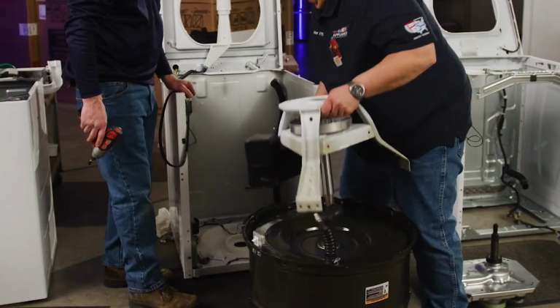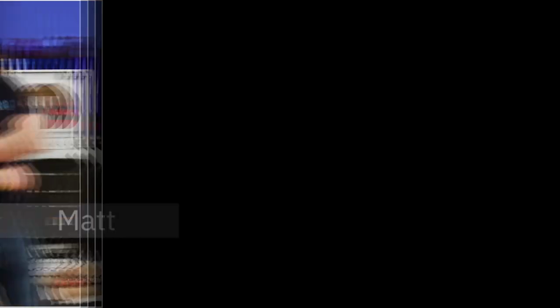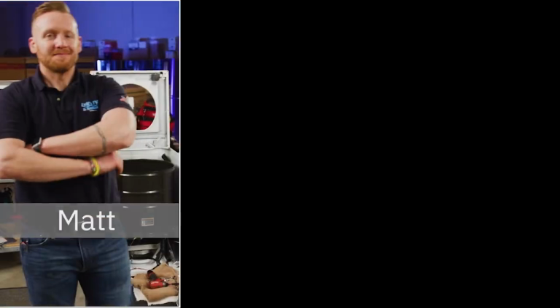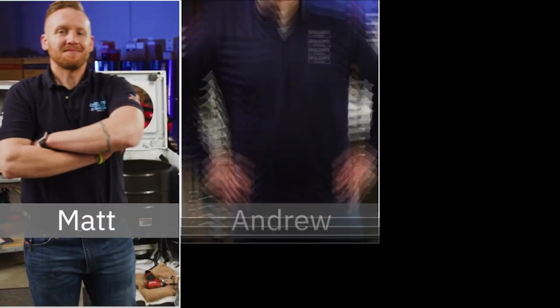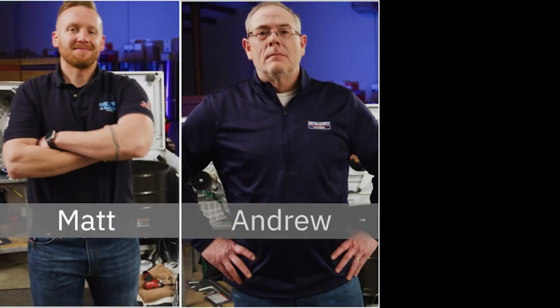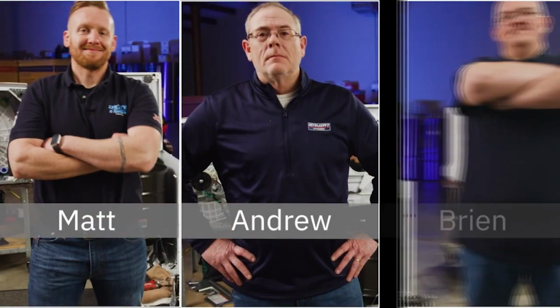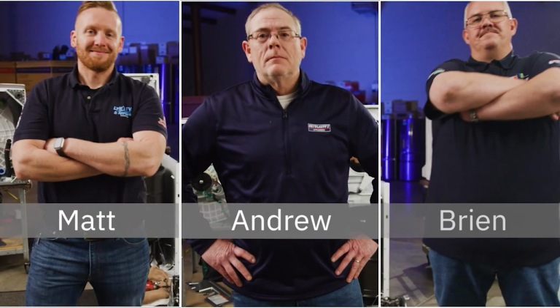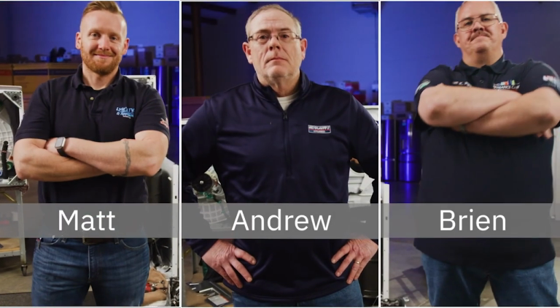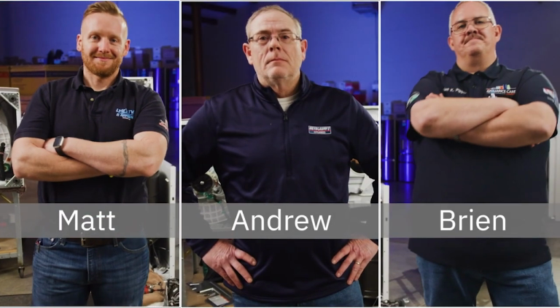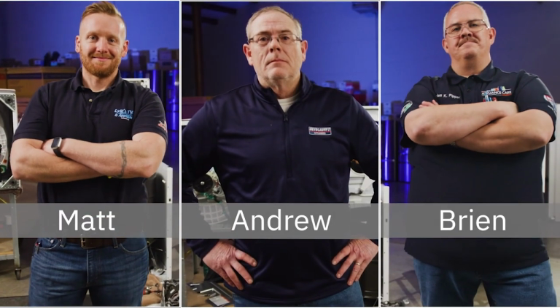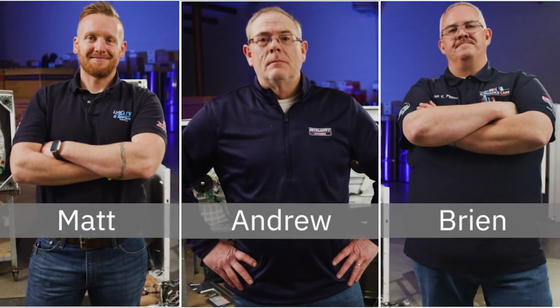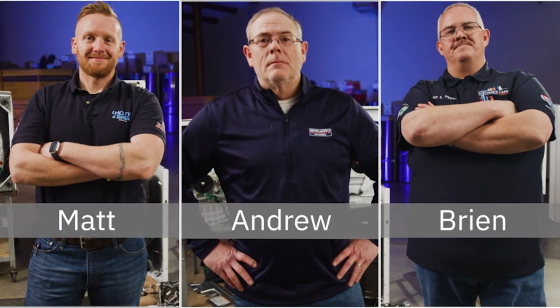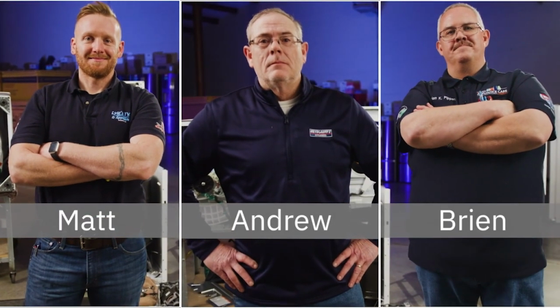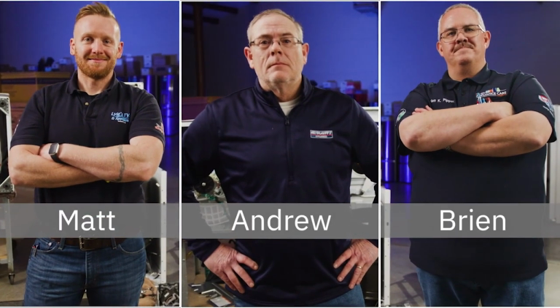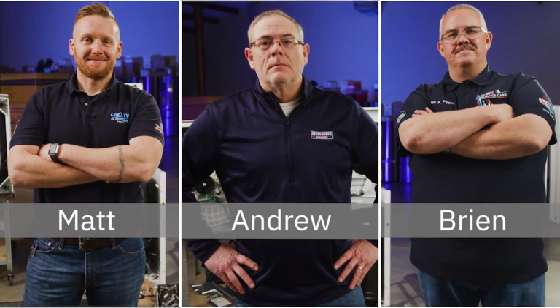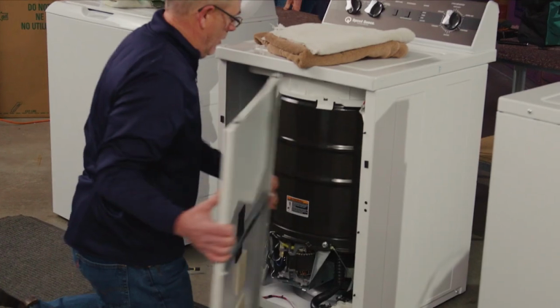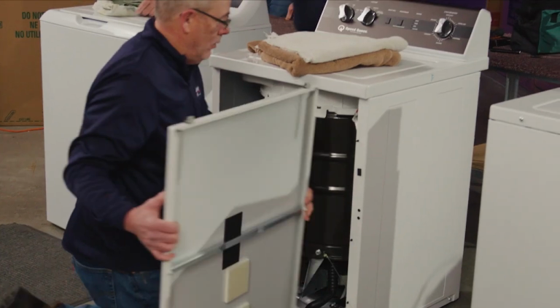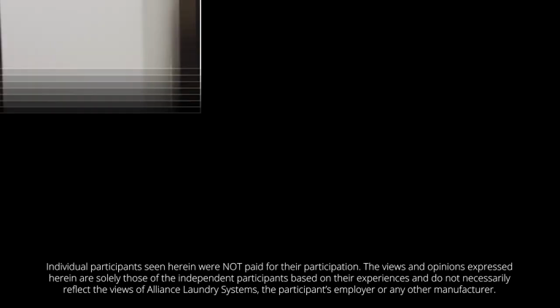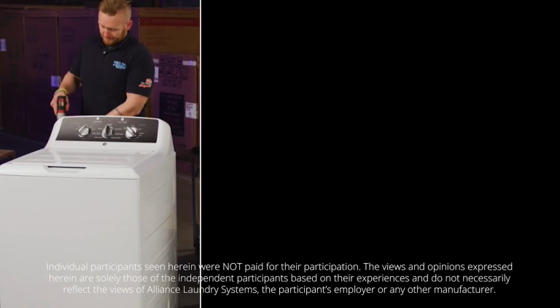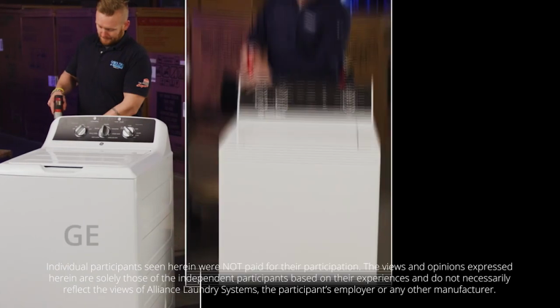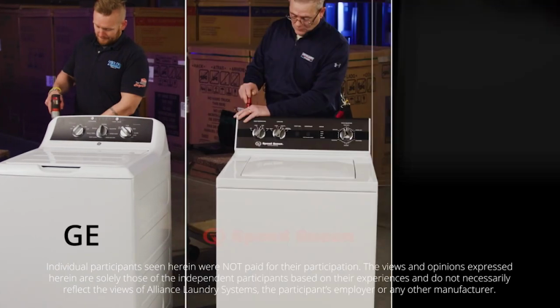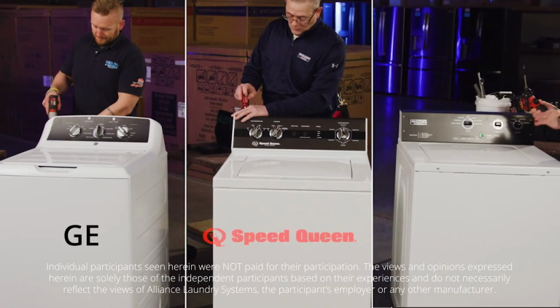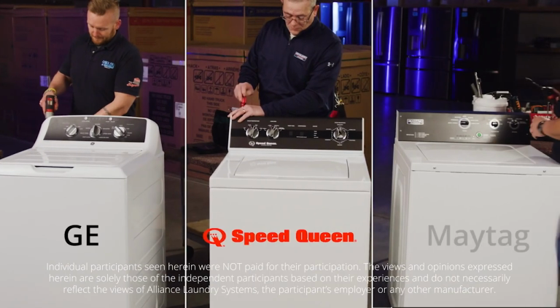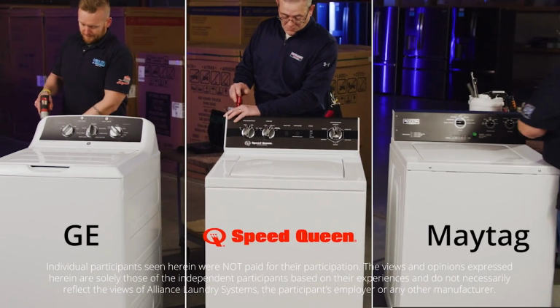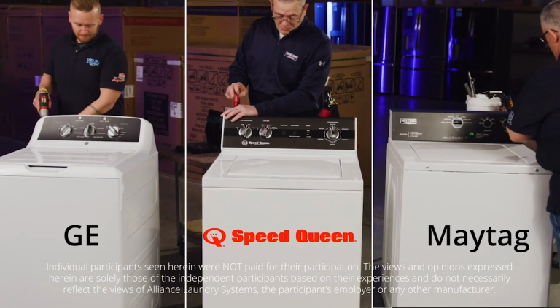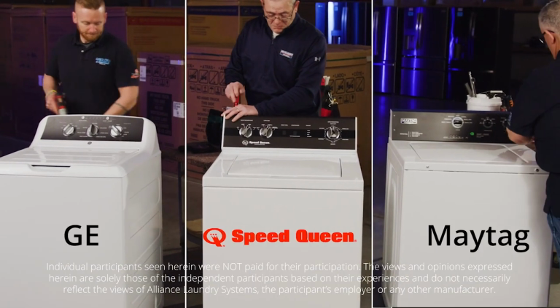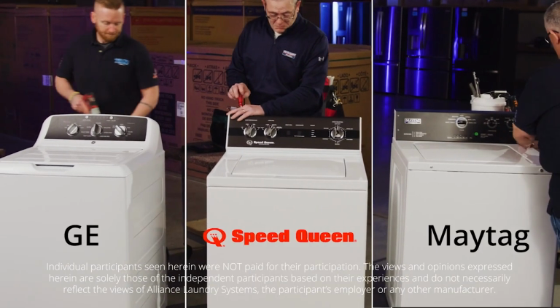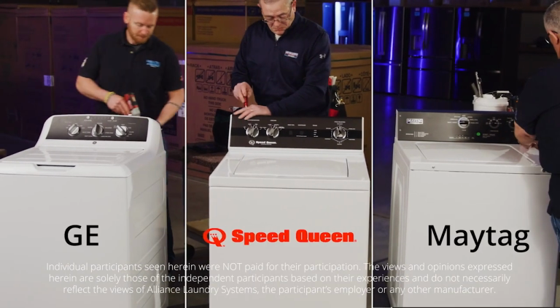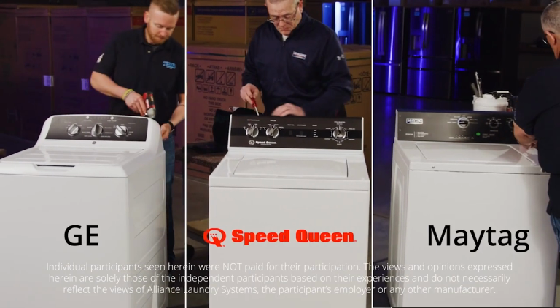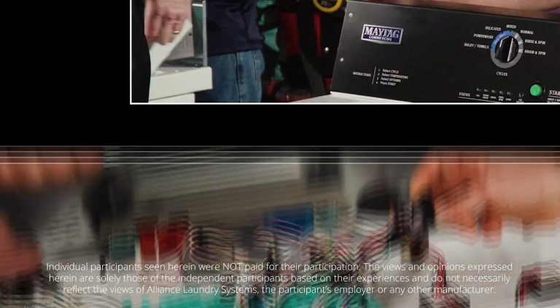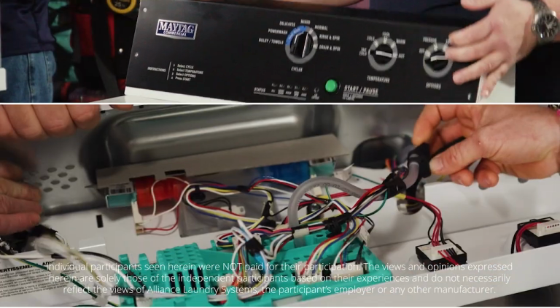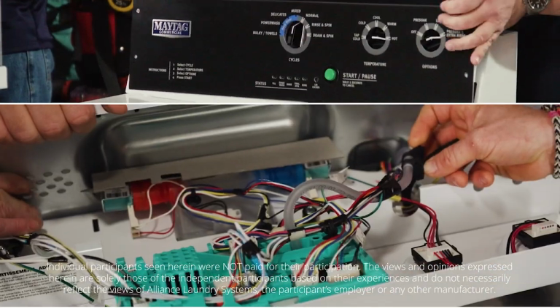Three service guys from three states come together to tear down three washers. Here is what they said.